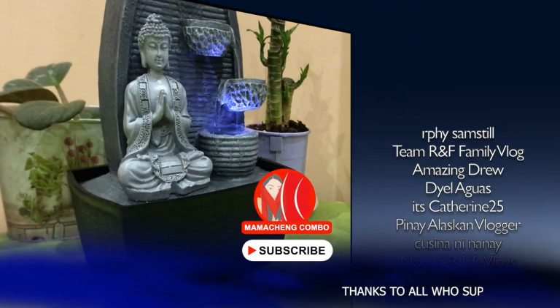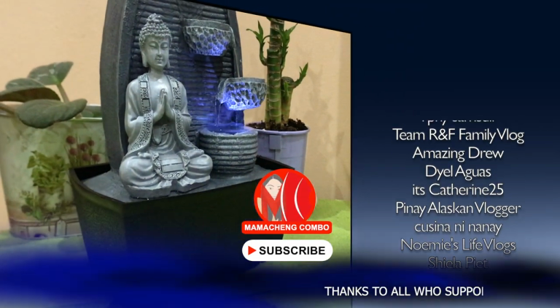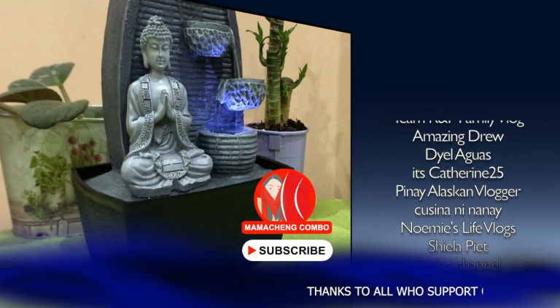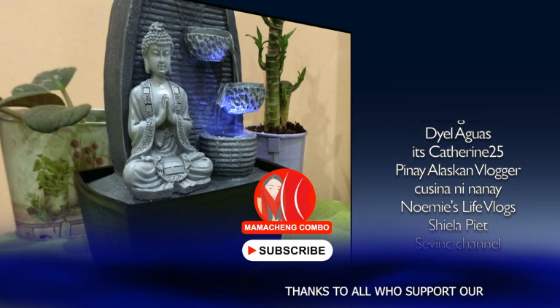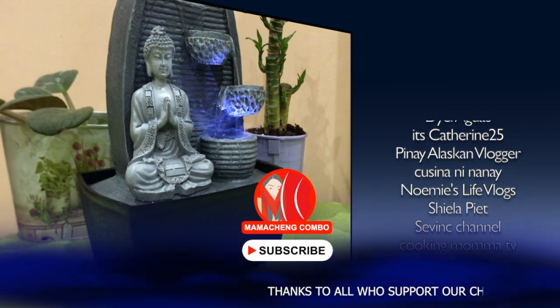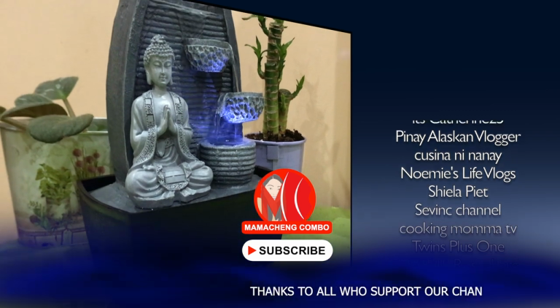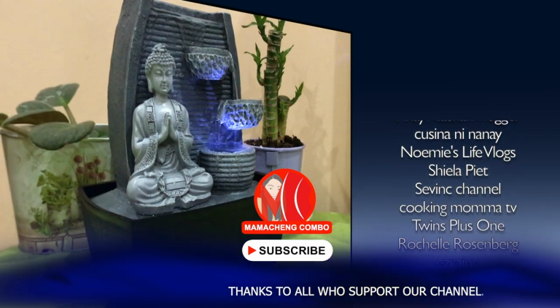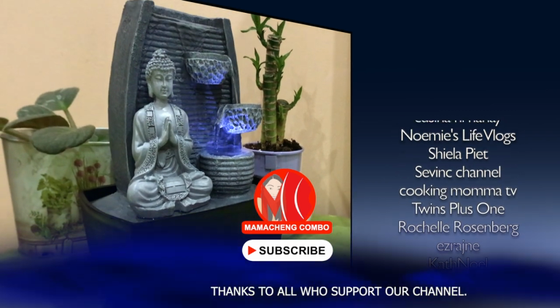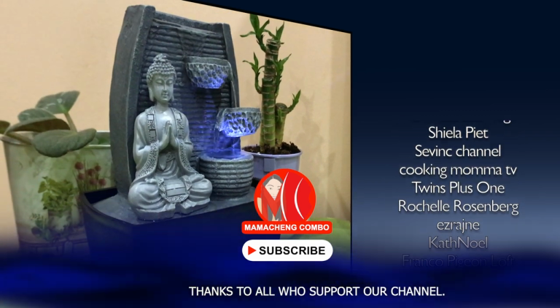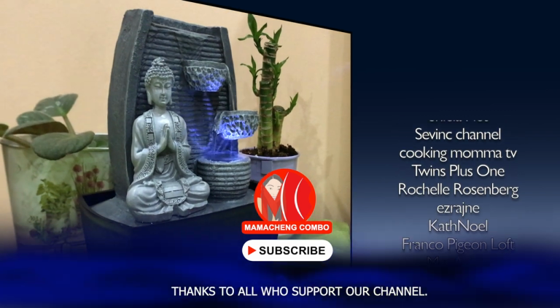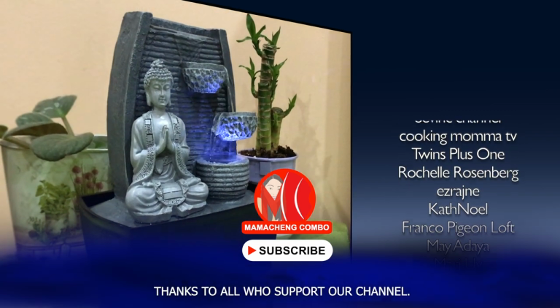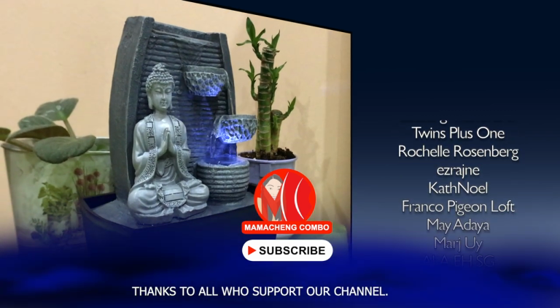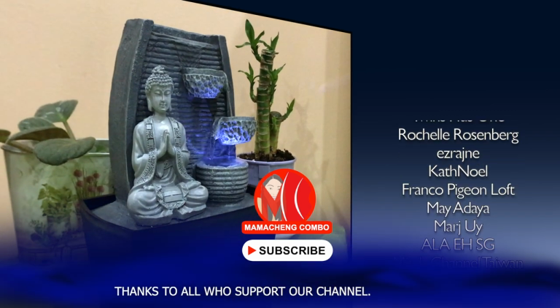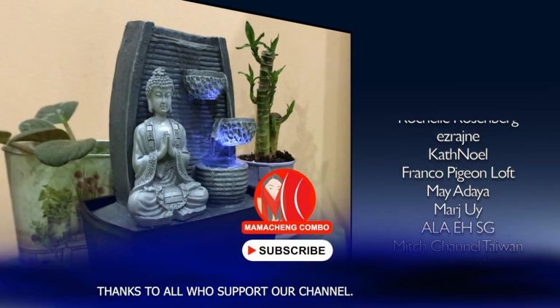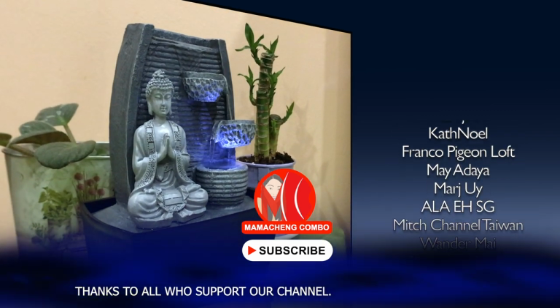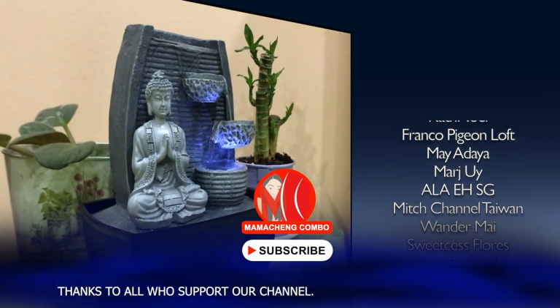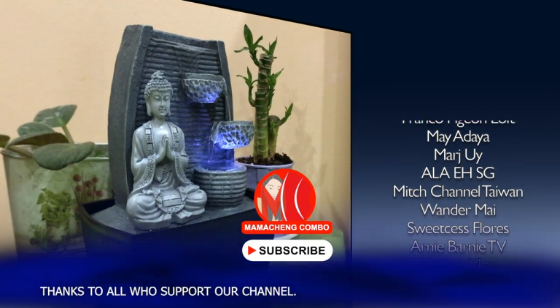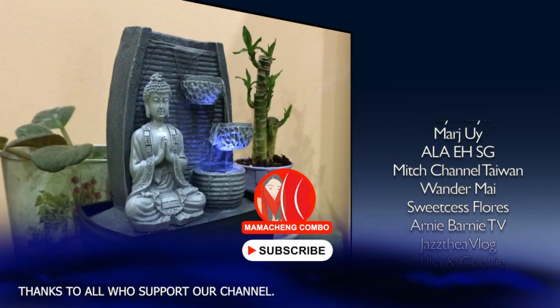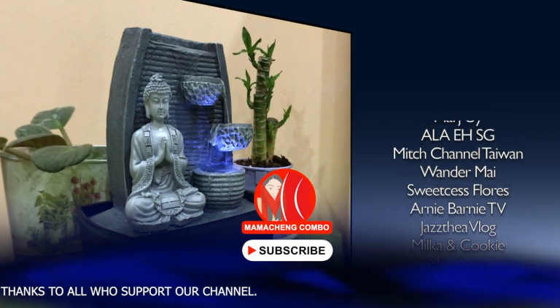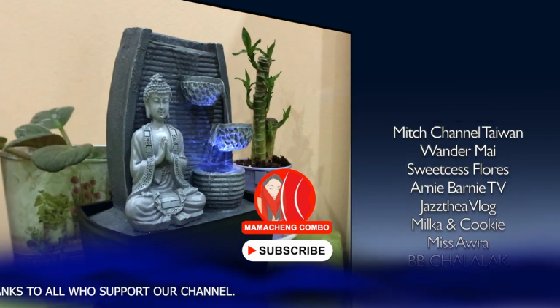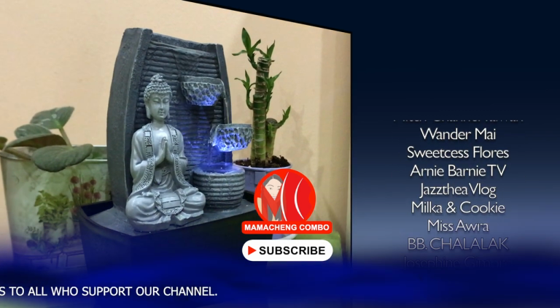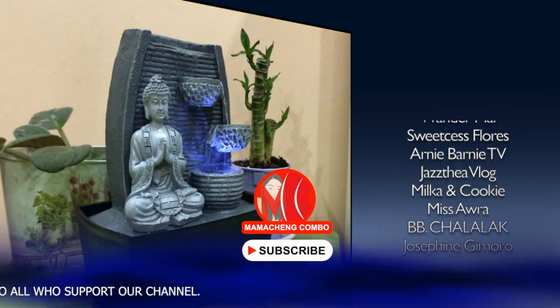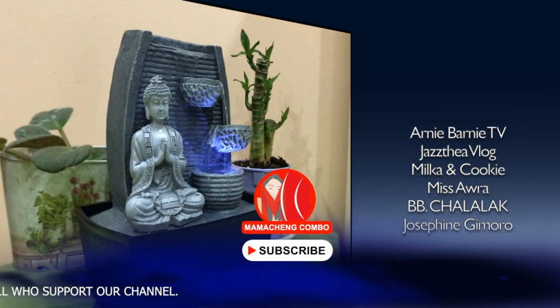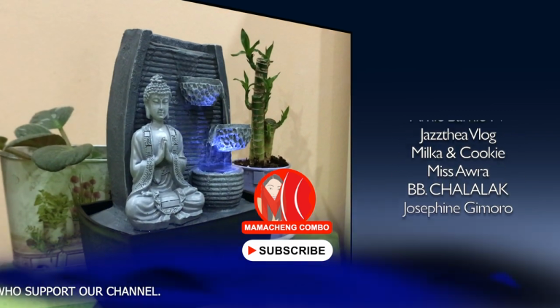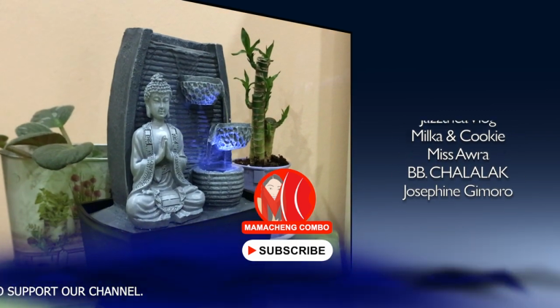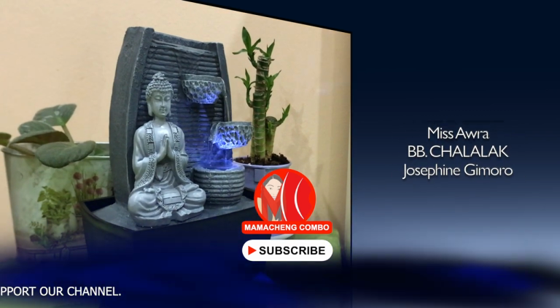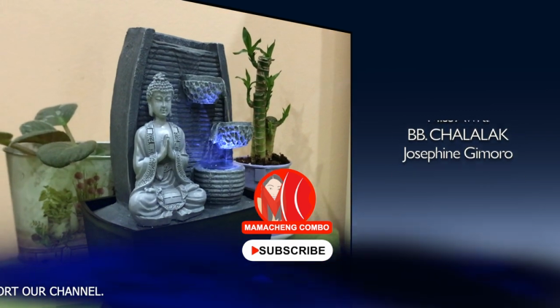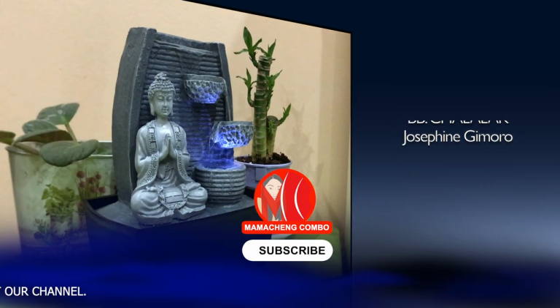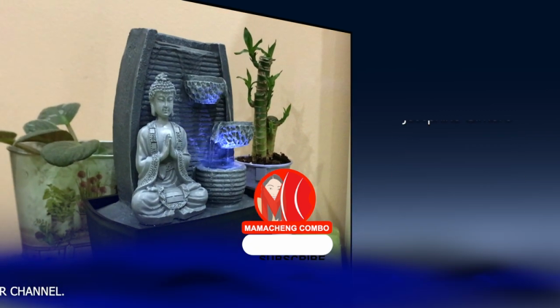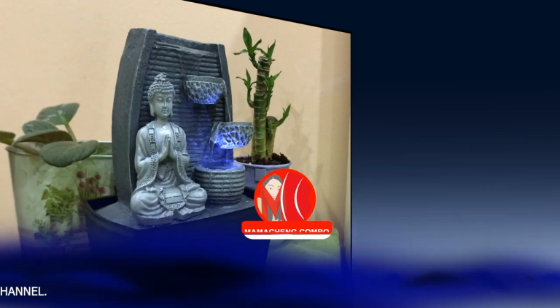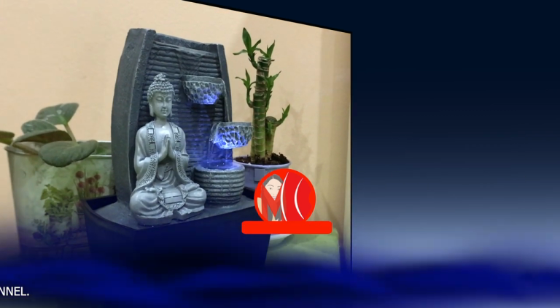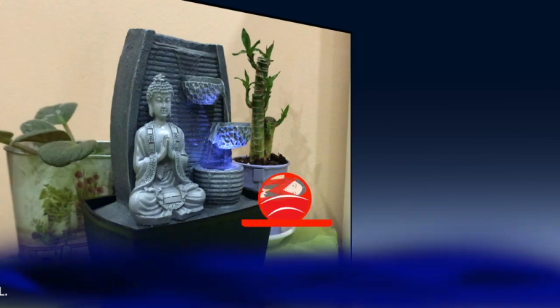Thanks for watching. Hope this video is useful to you — please subscribe to our channel. Bye!